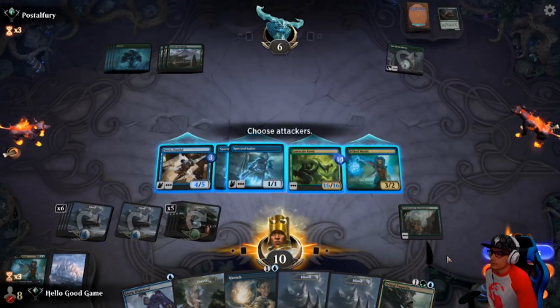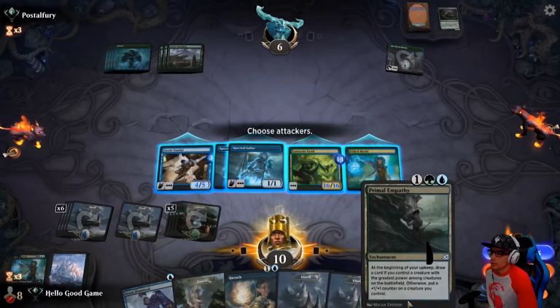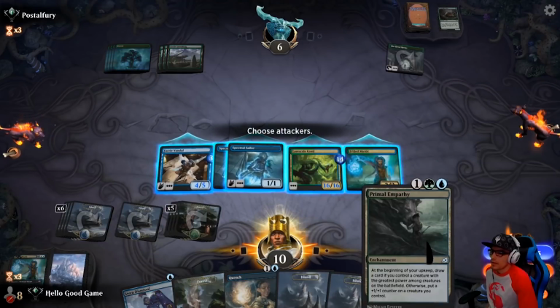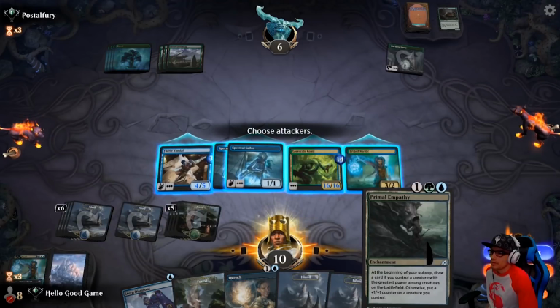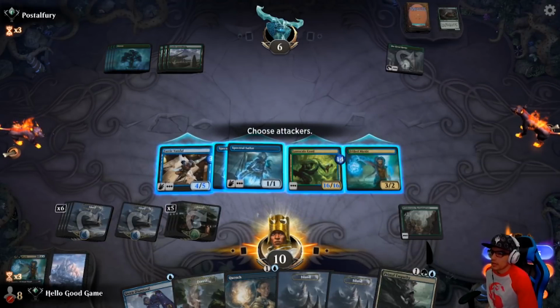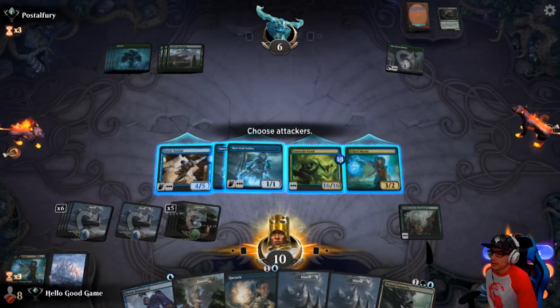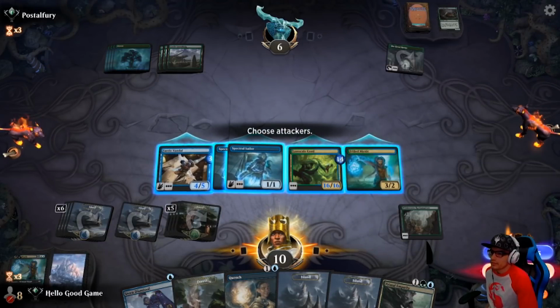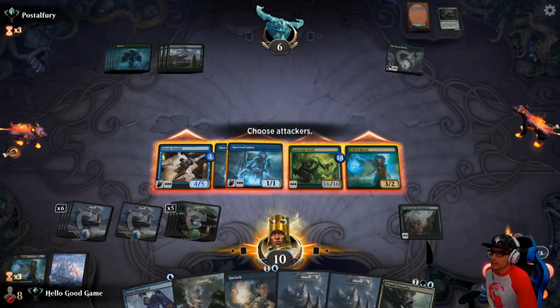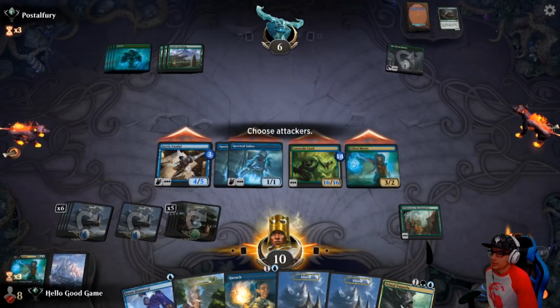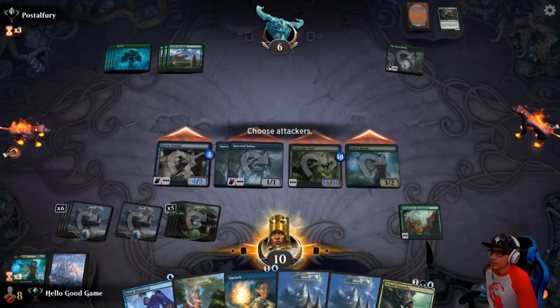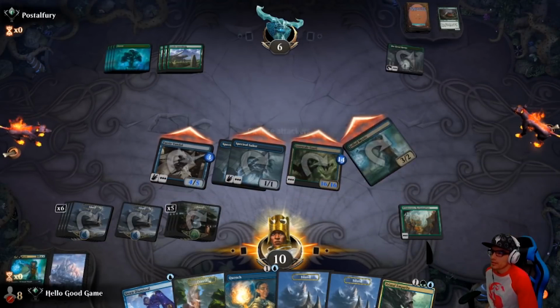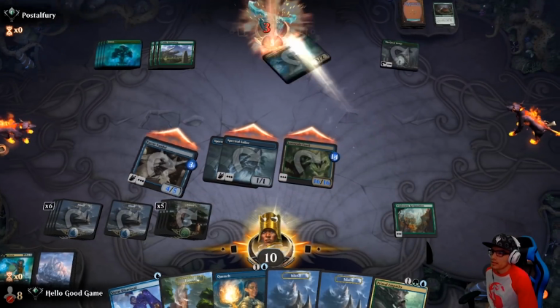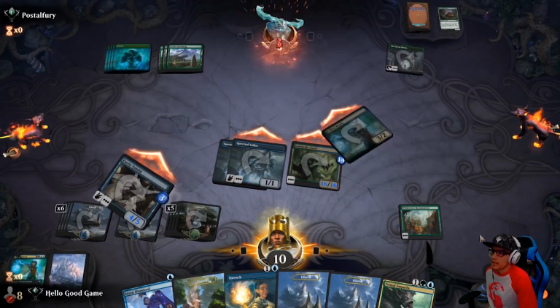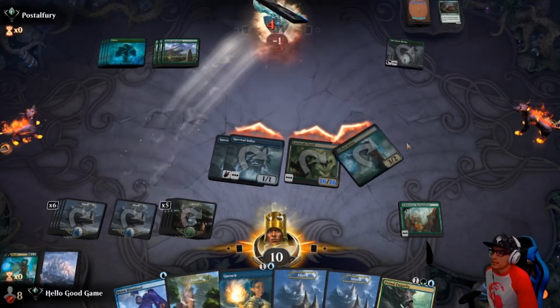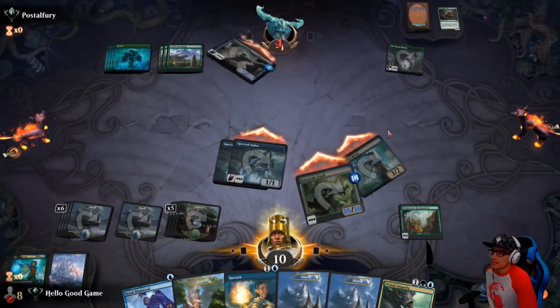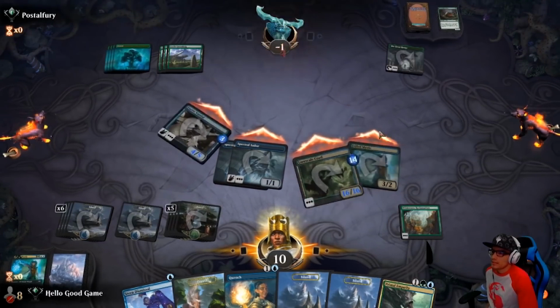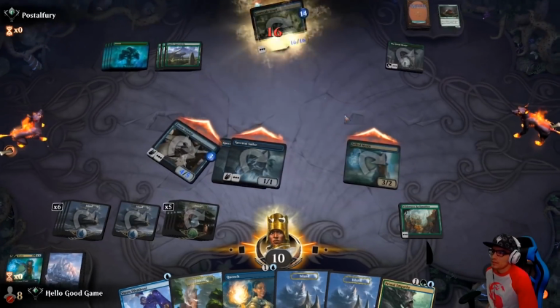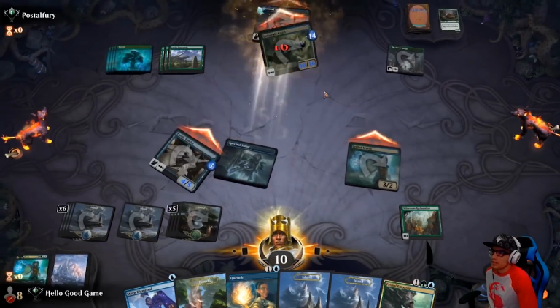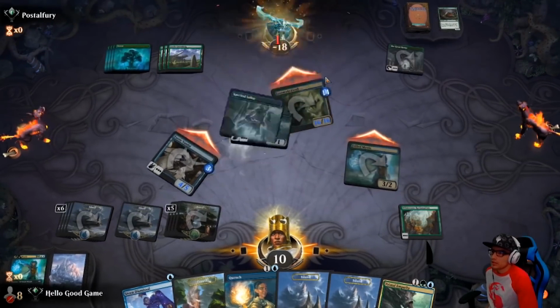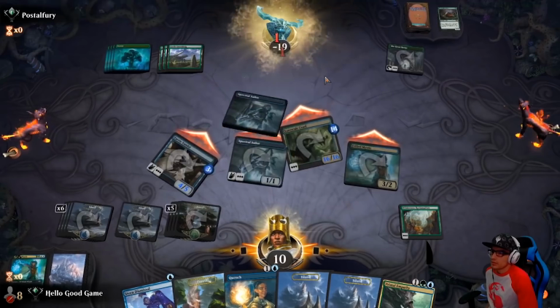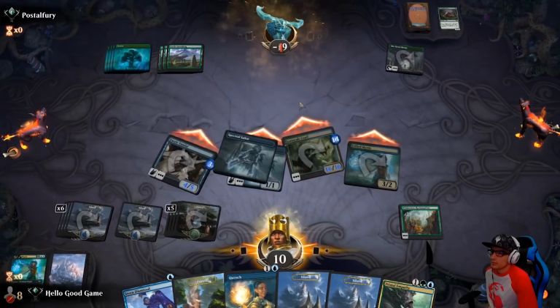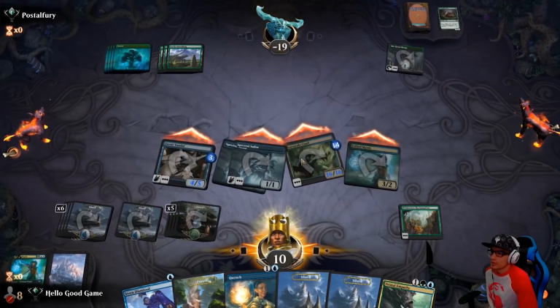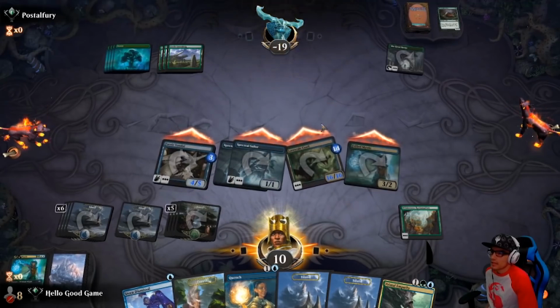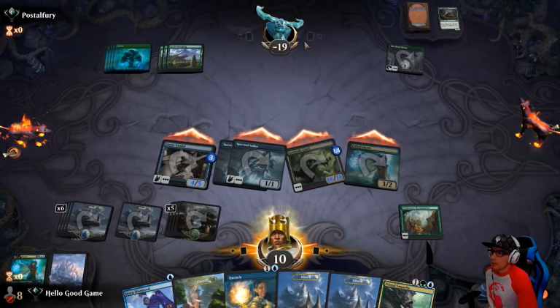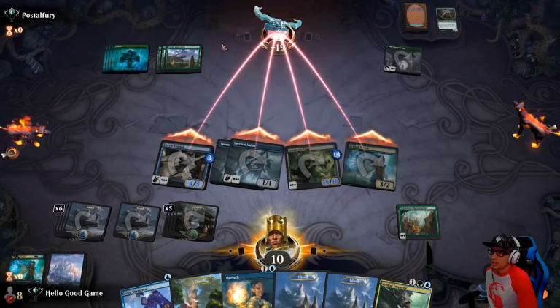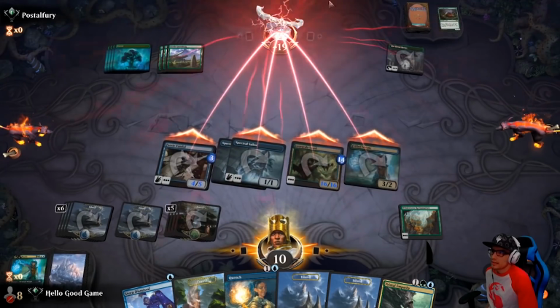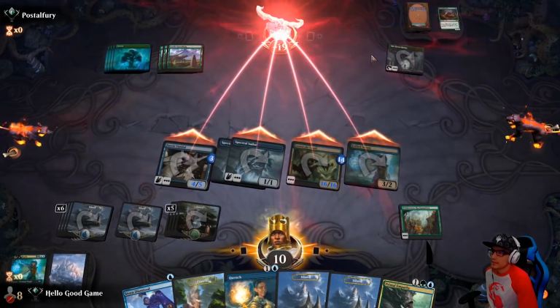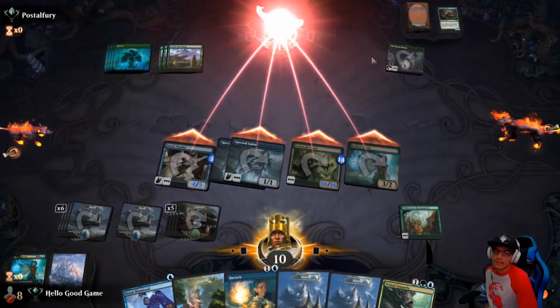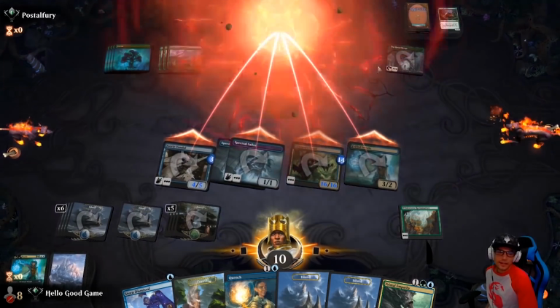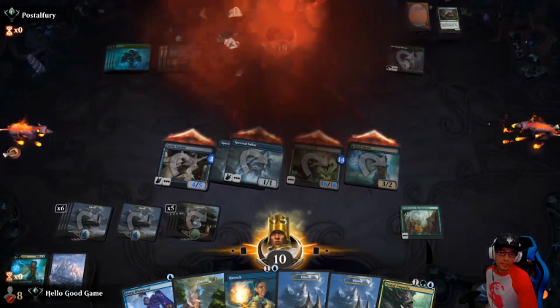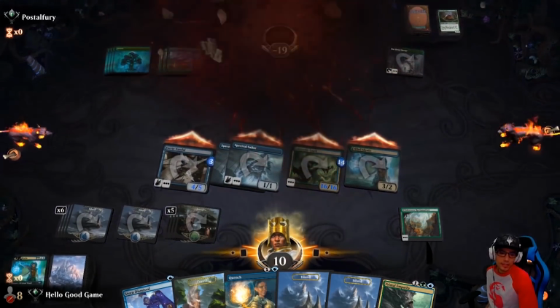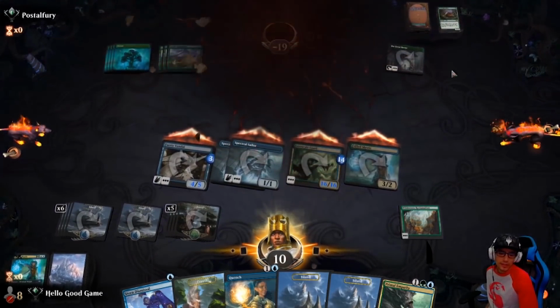Primal Empathy, finally. That's a really good engine for us. And you'll see with the addition of the serpent just how much deadlier this deck can potentially get.